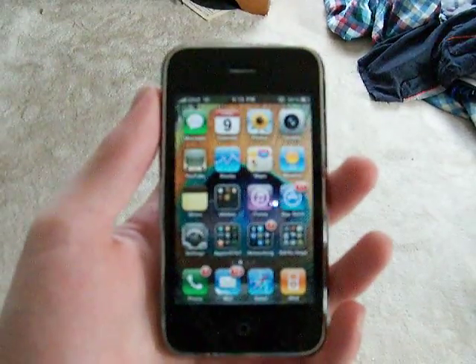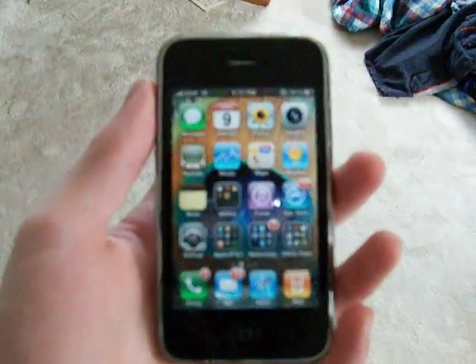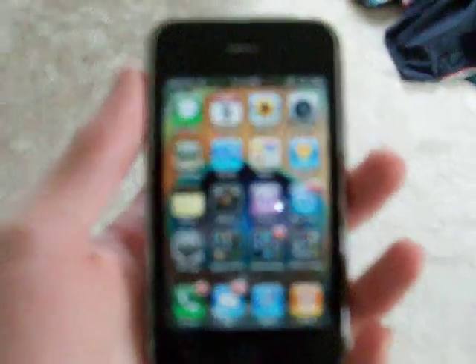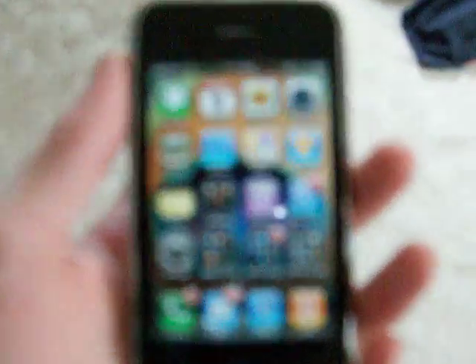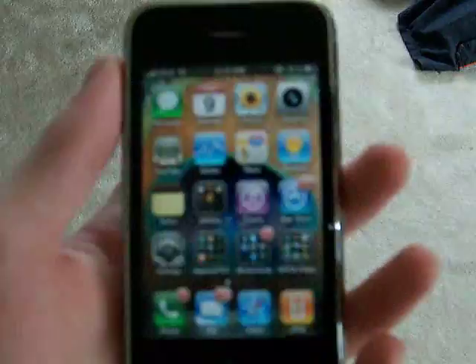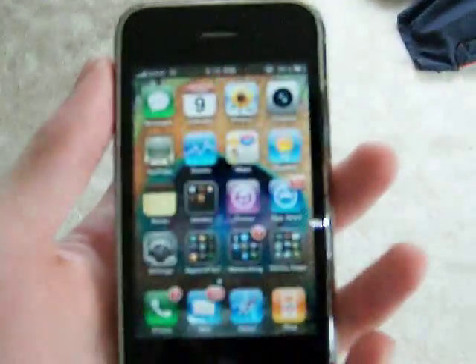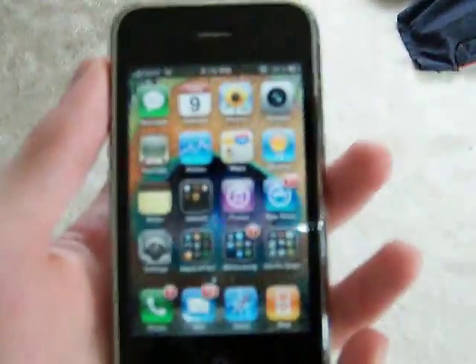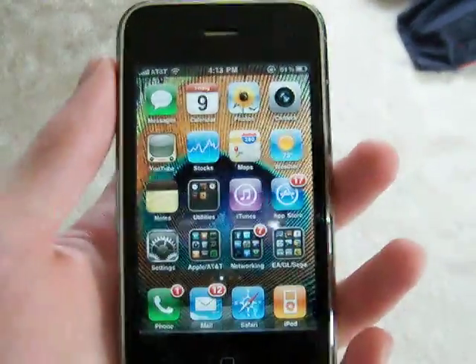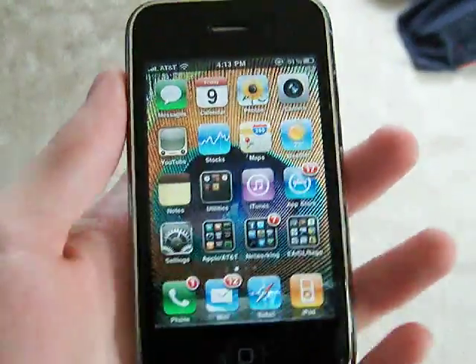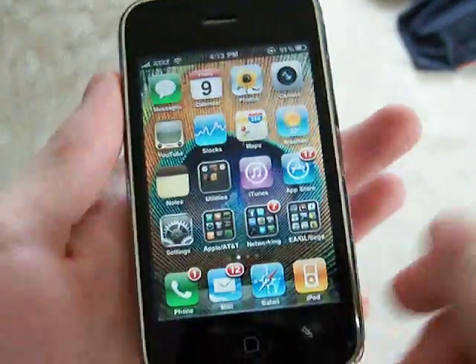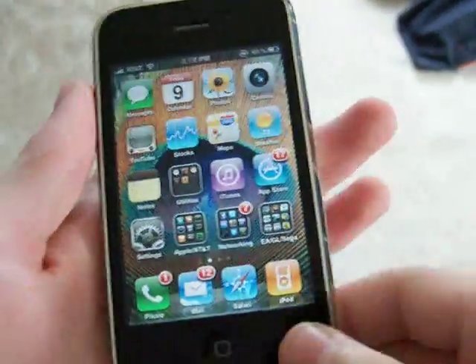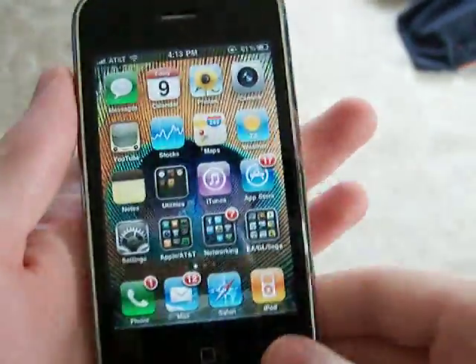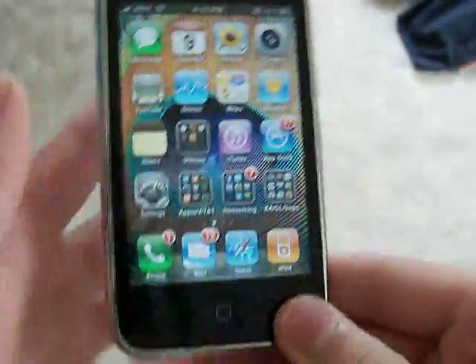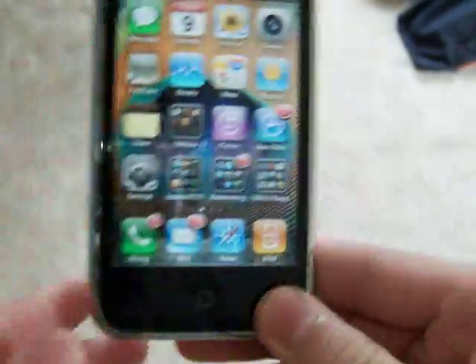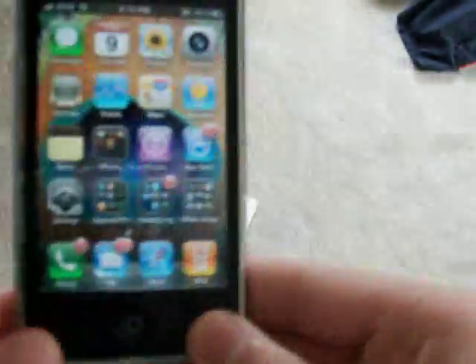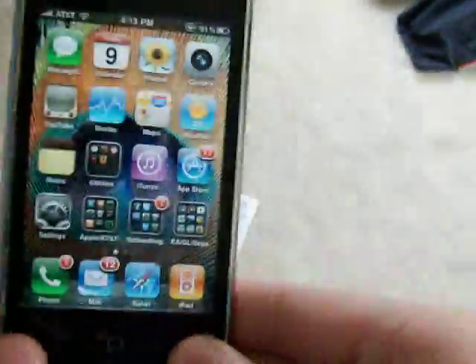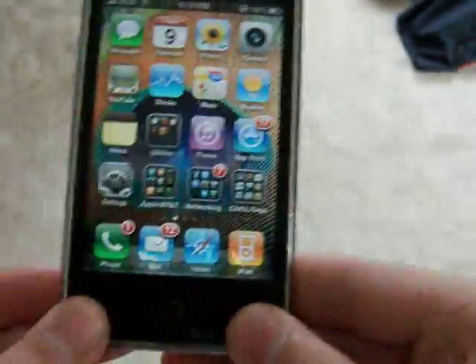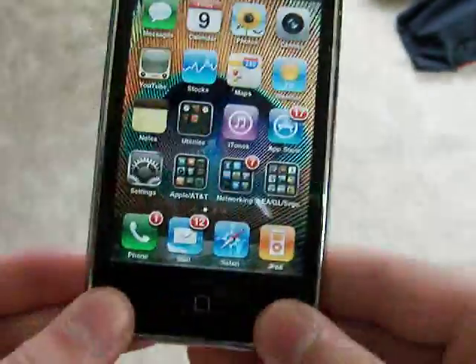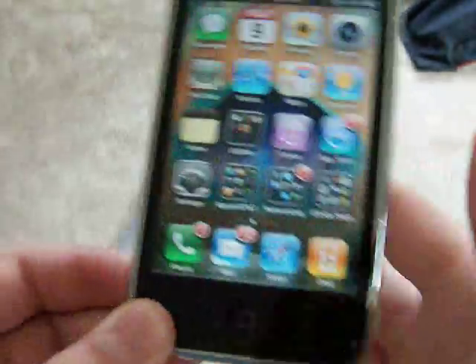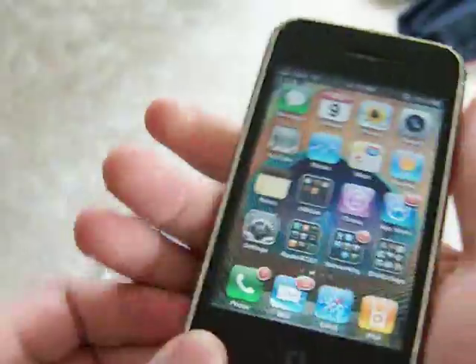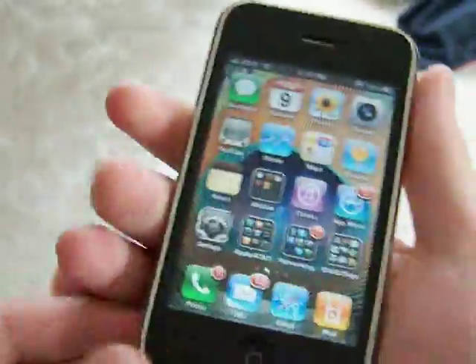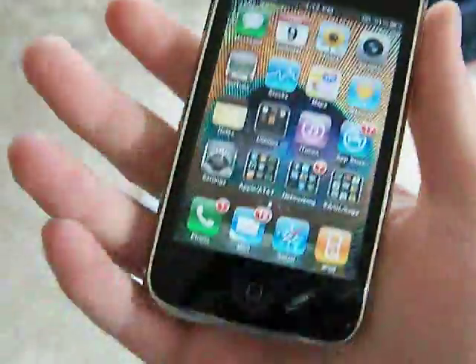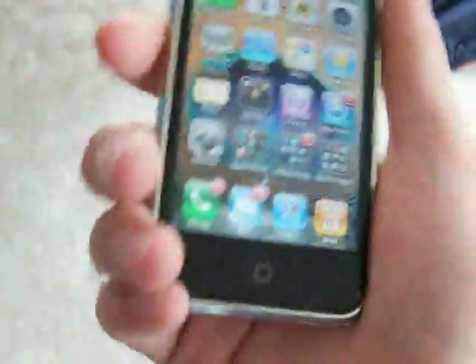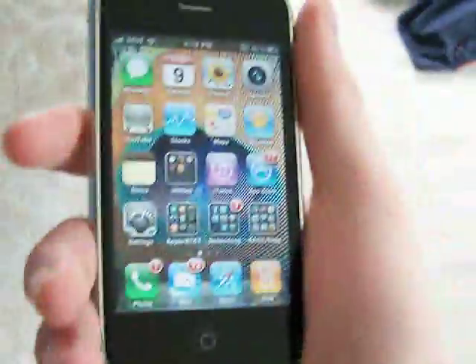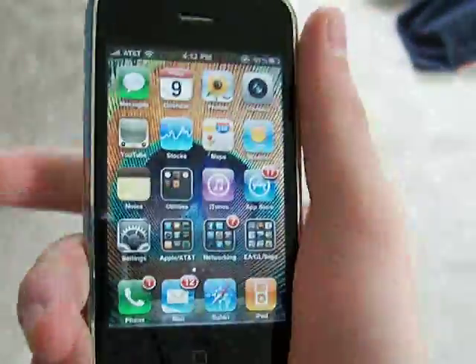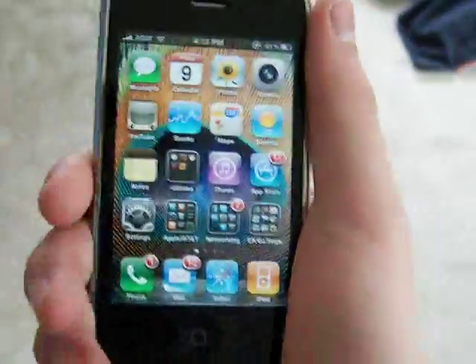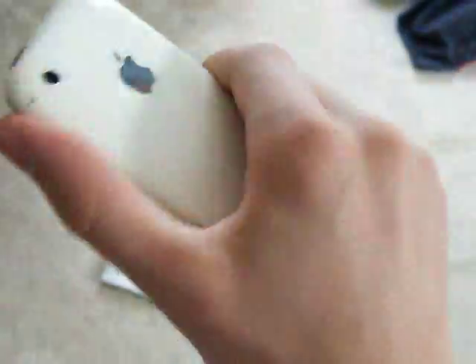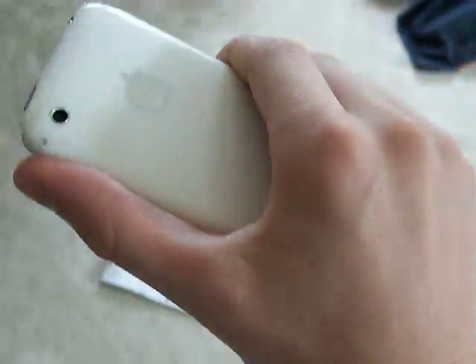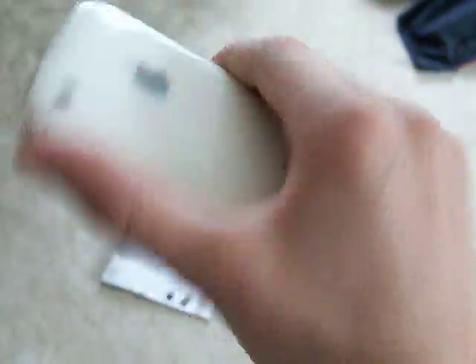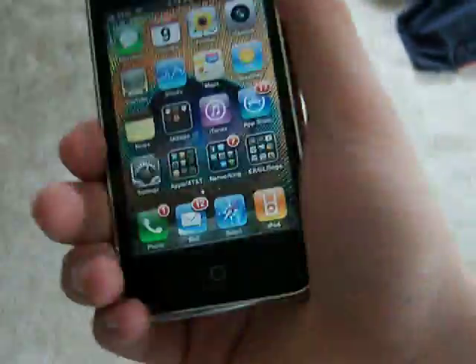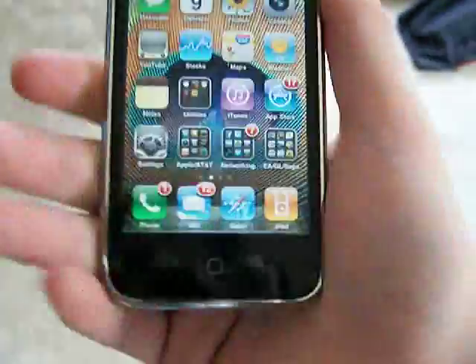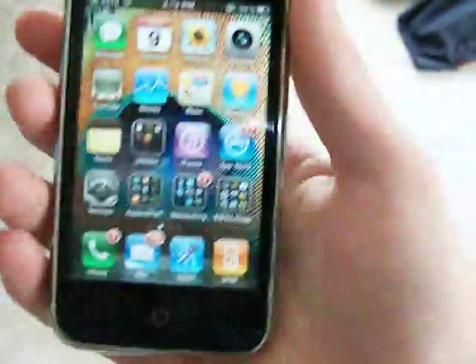Welcome to part 2 of the iPhone iOS 4 for the iPhone 3GS video.